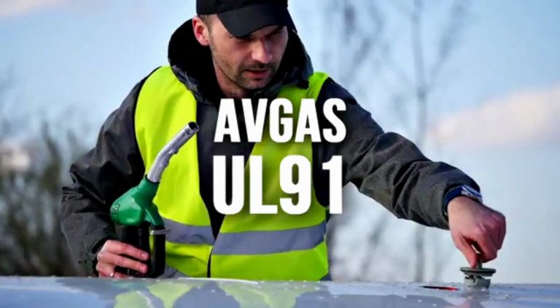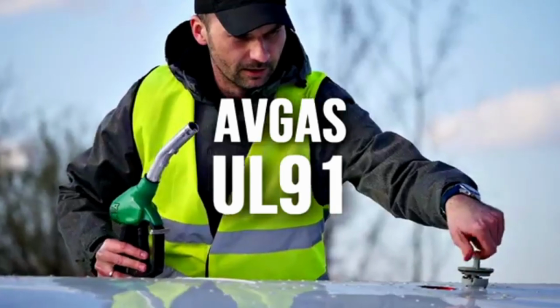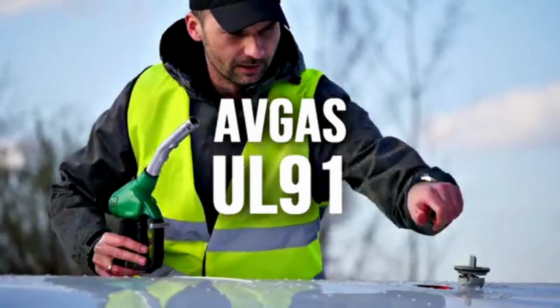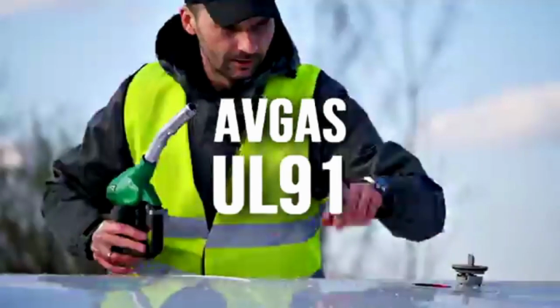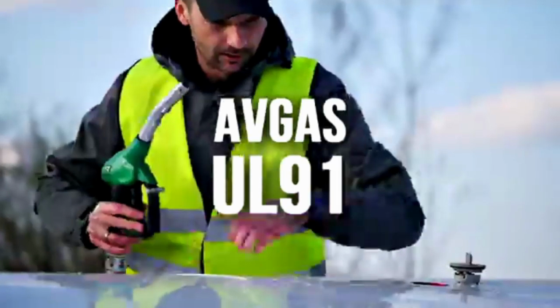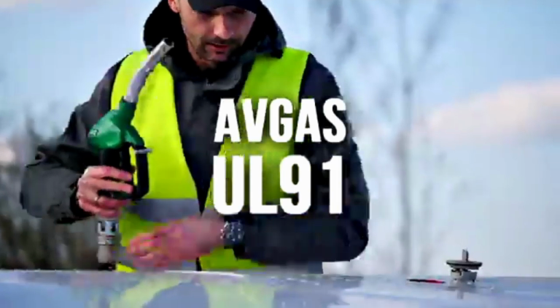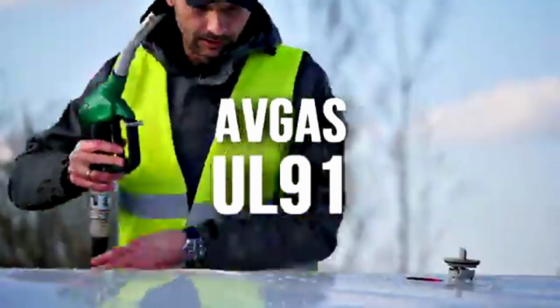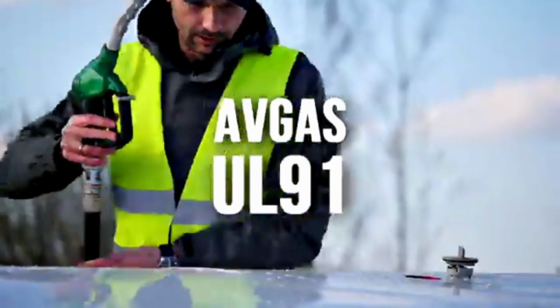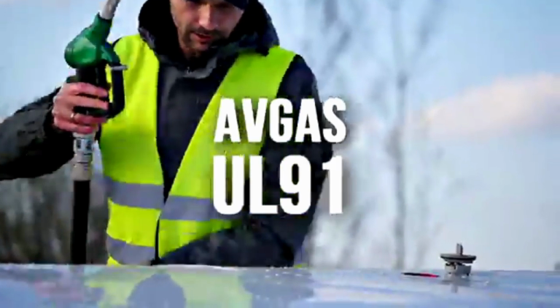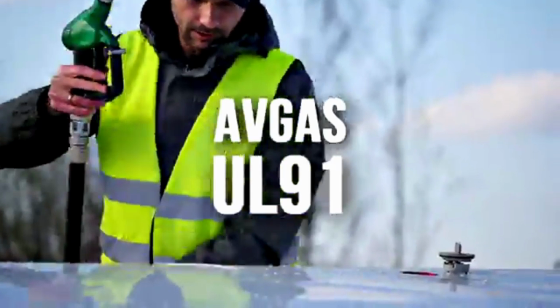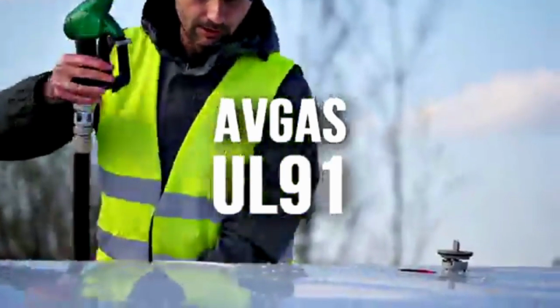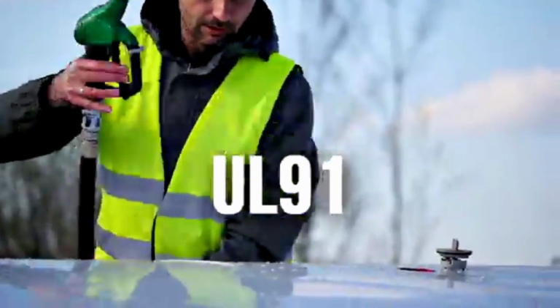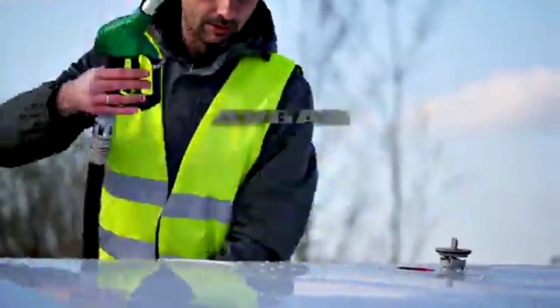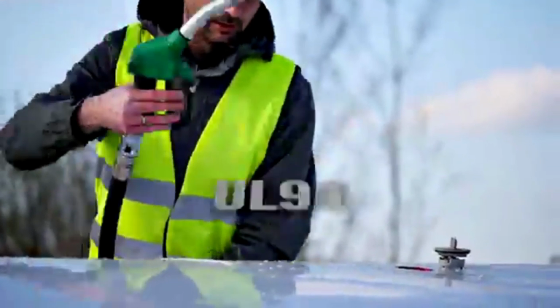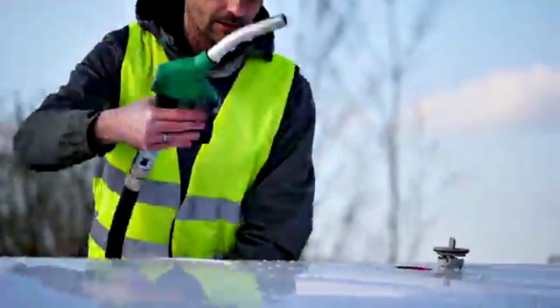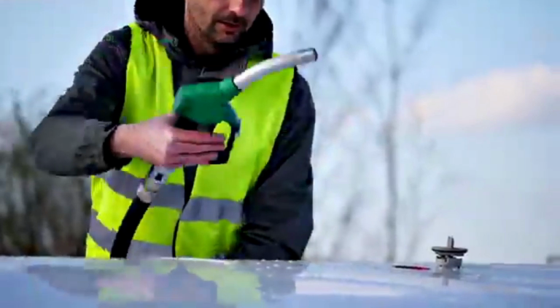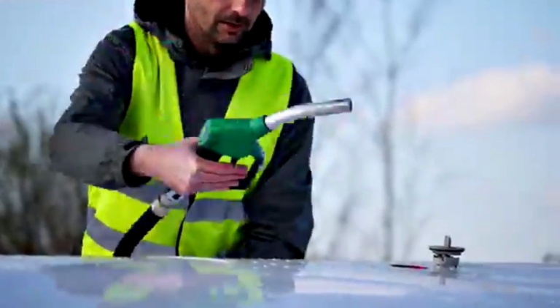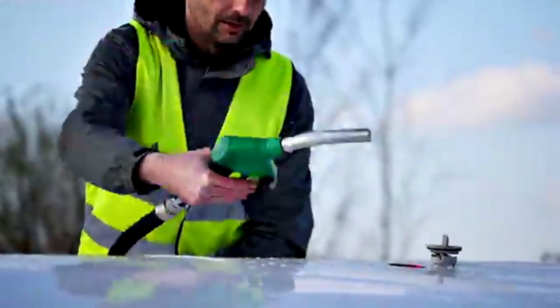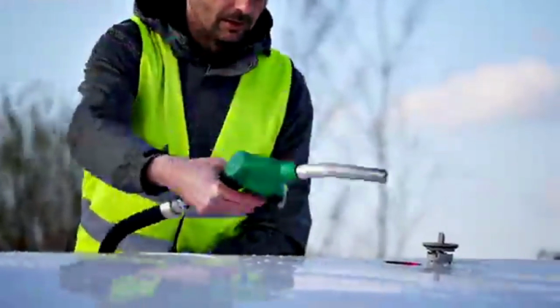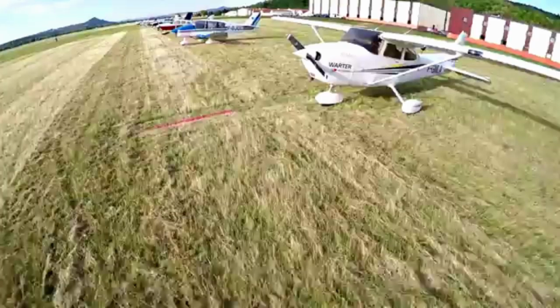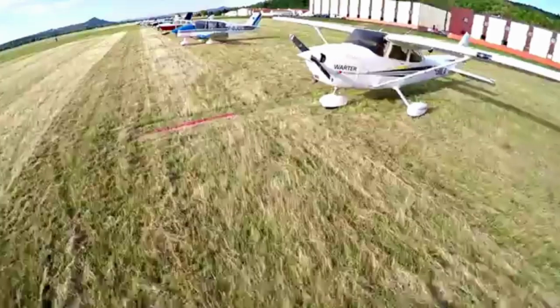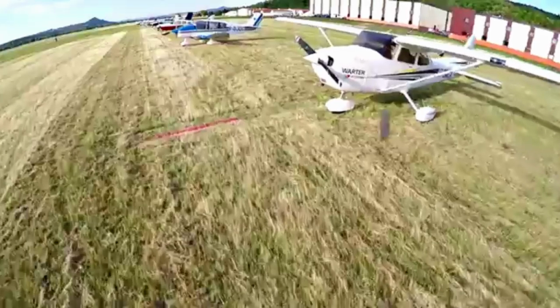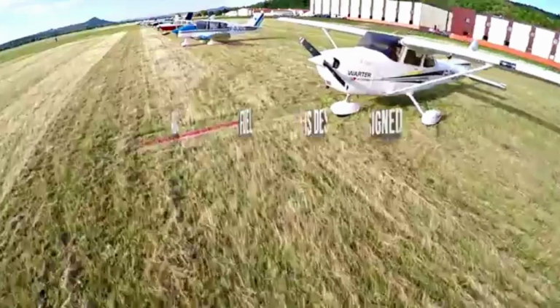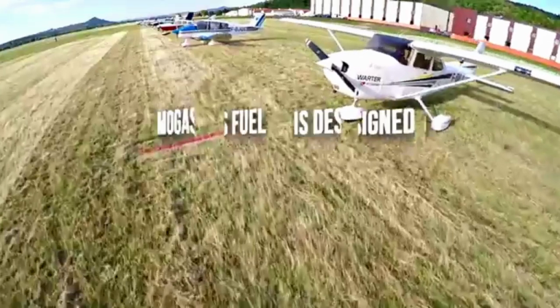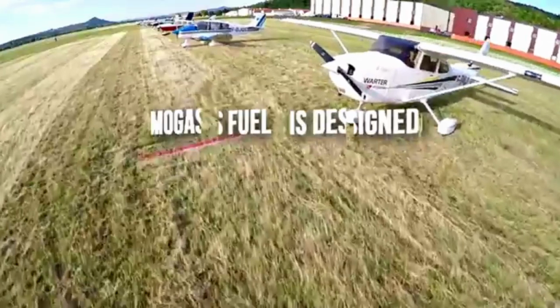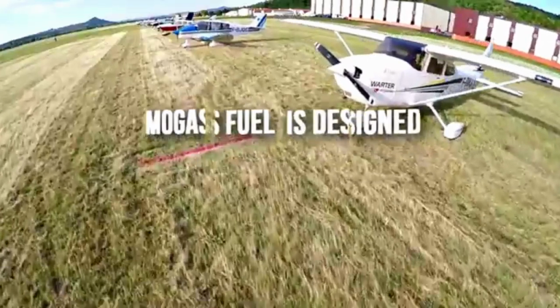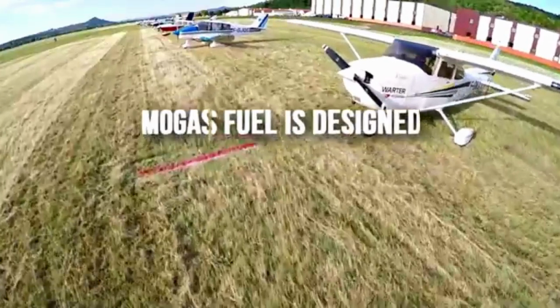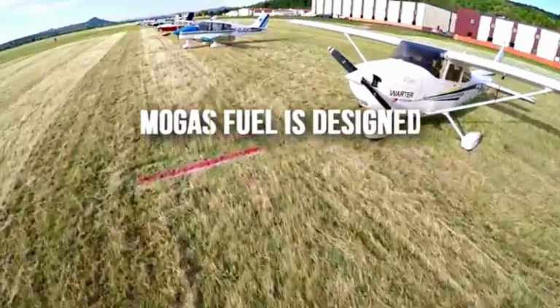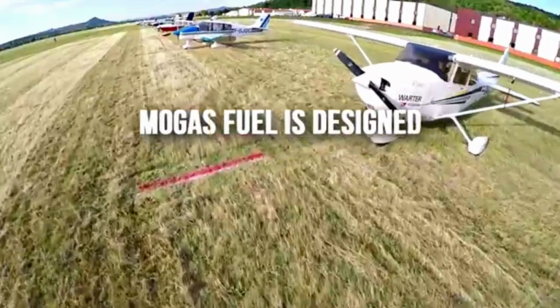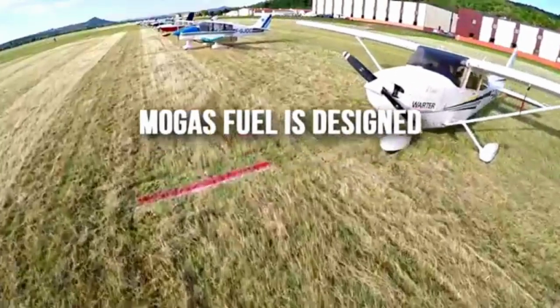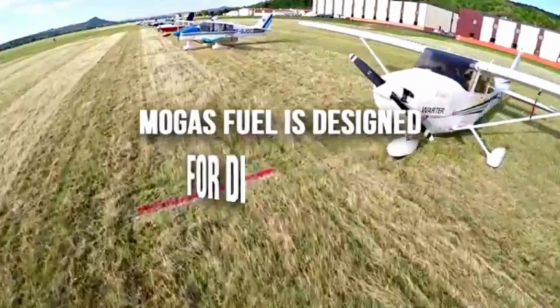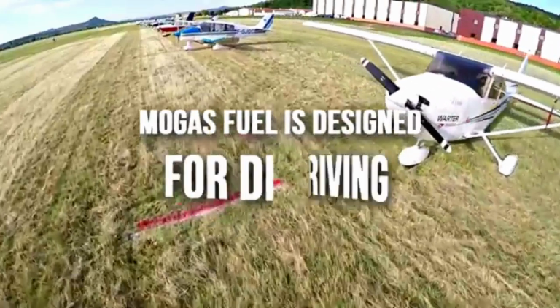The Spitfire low pass is included just because it looked great — watch to the end and I'll replay it with pure sound.